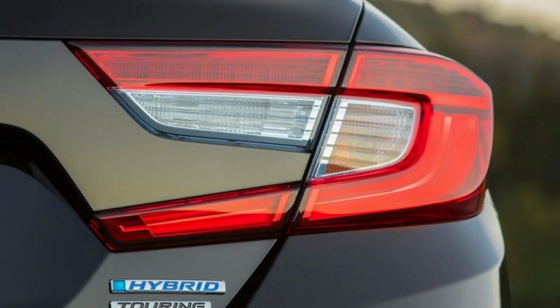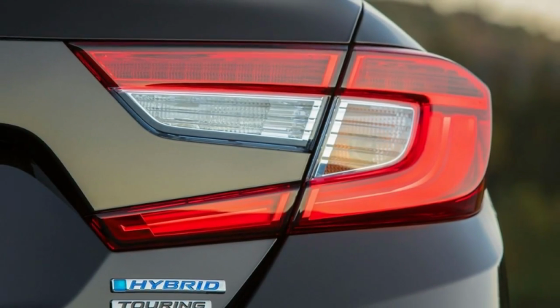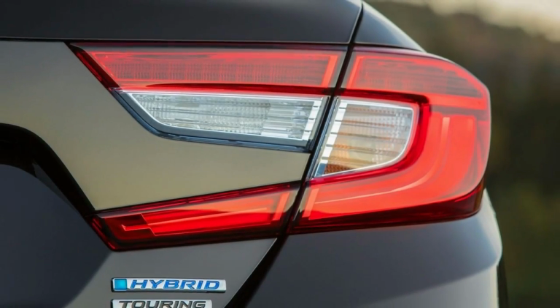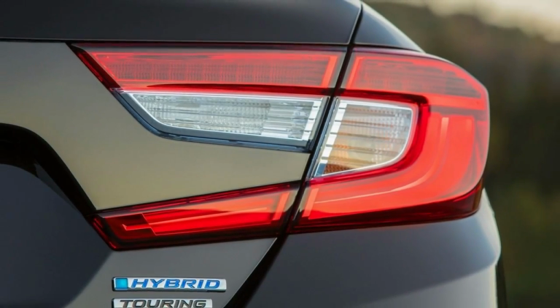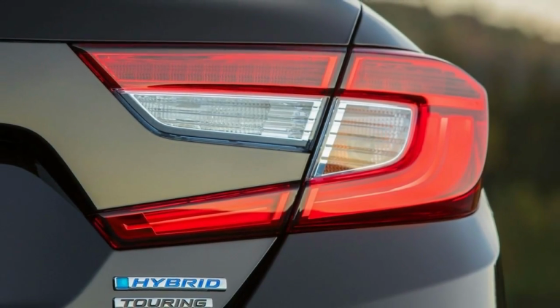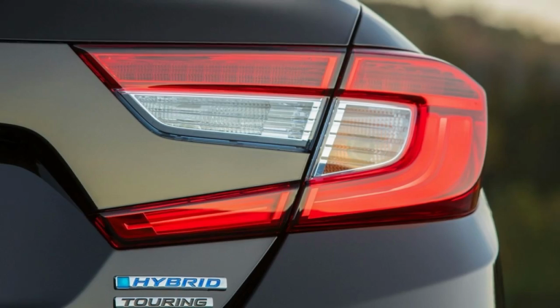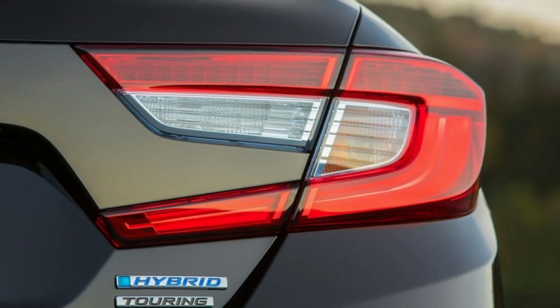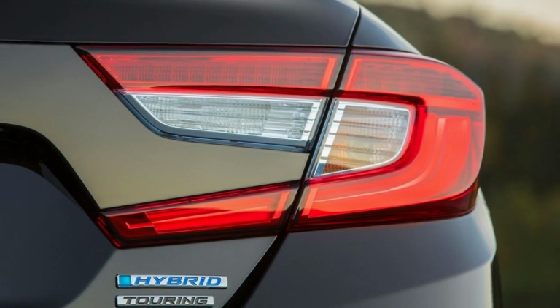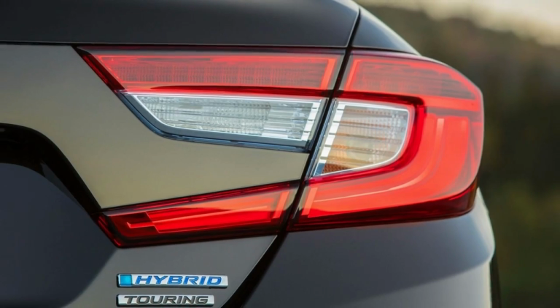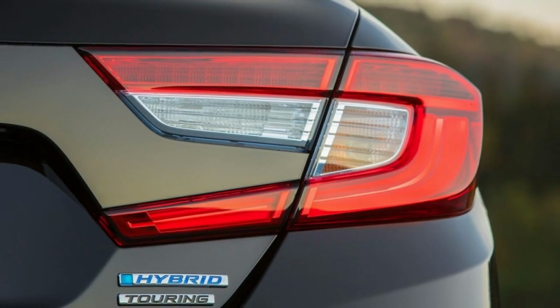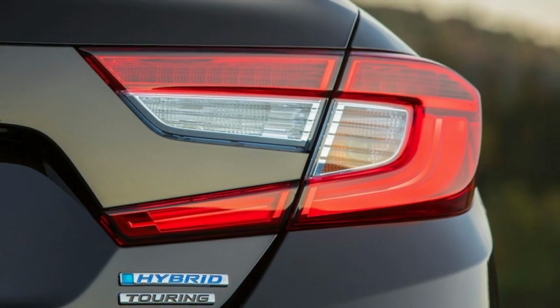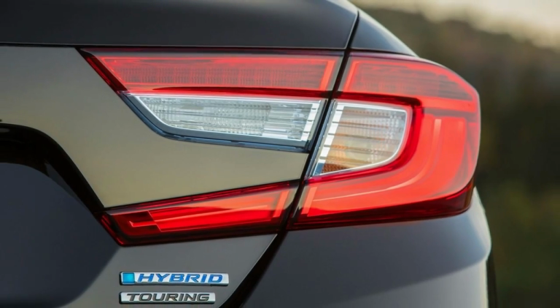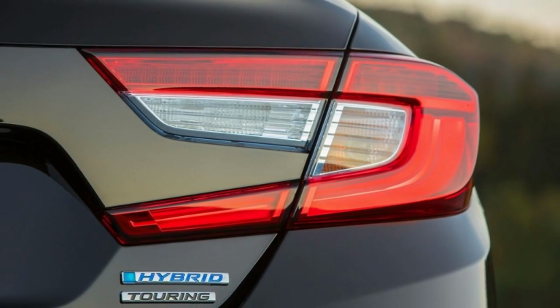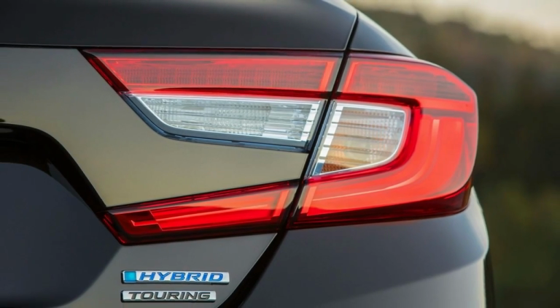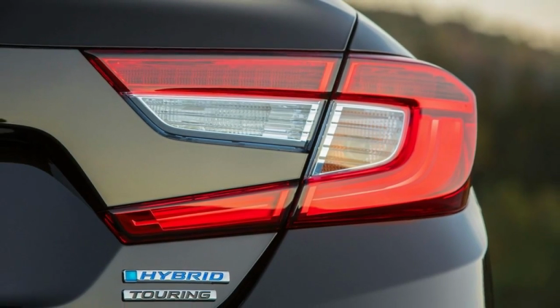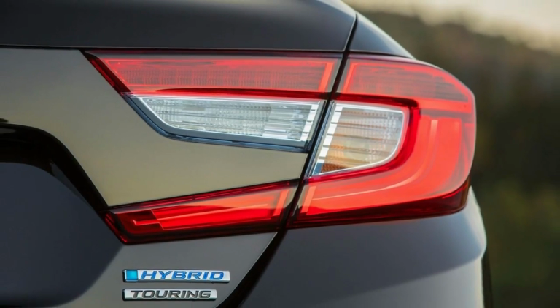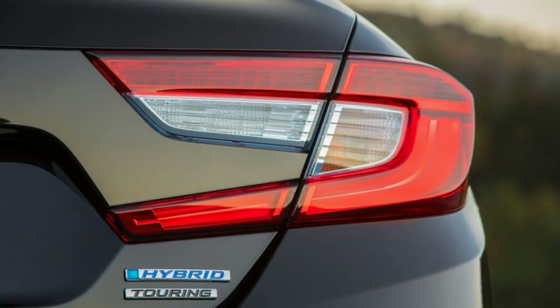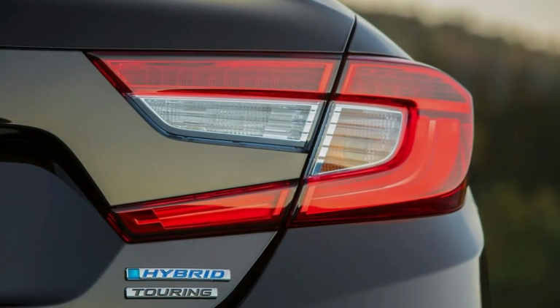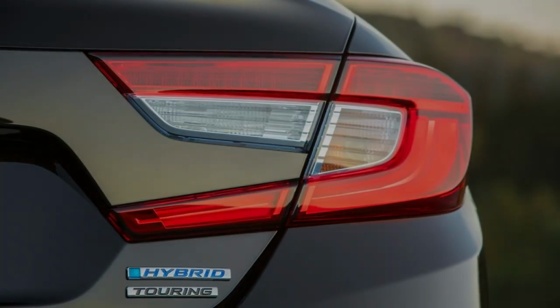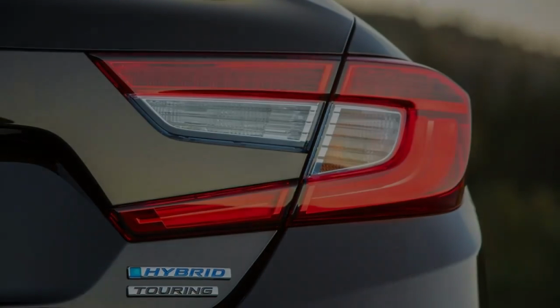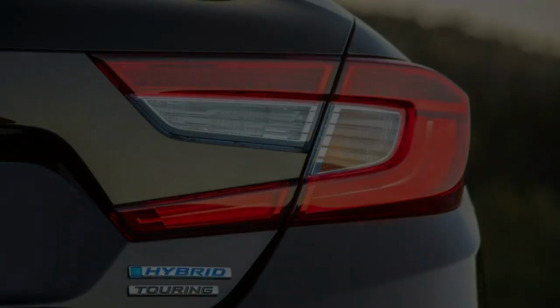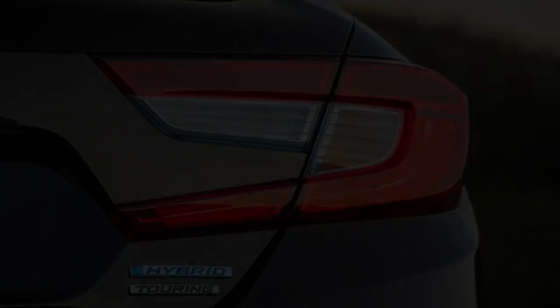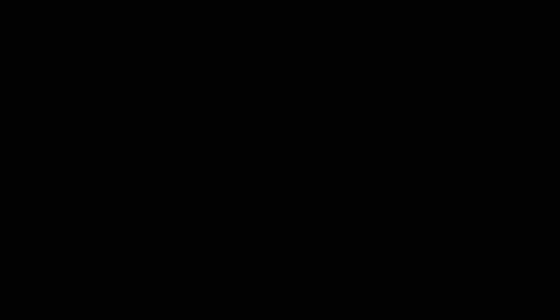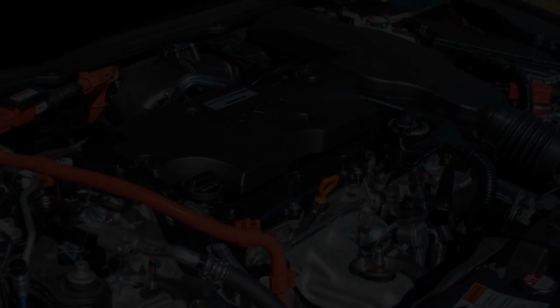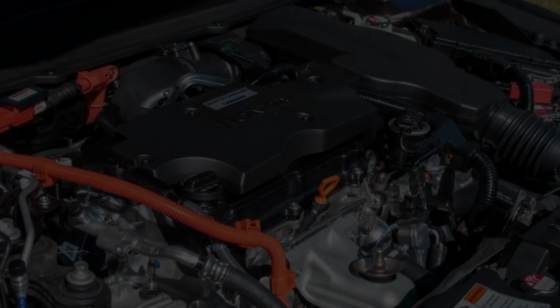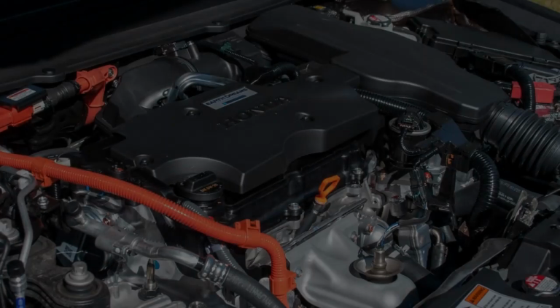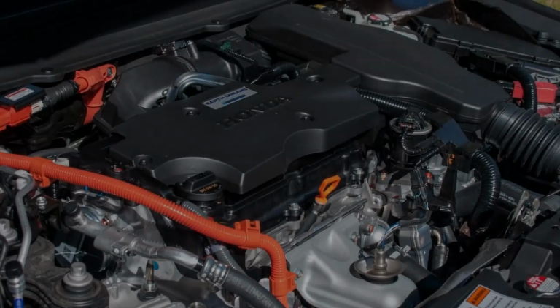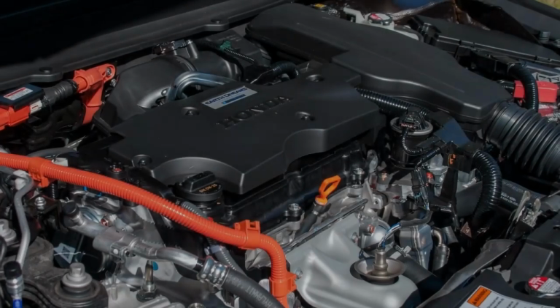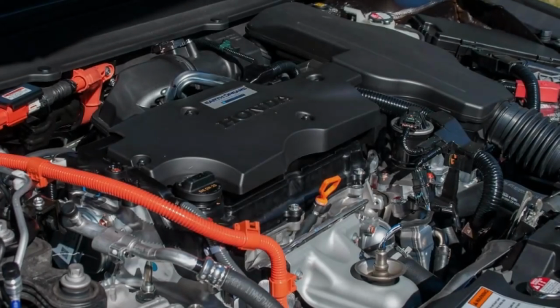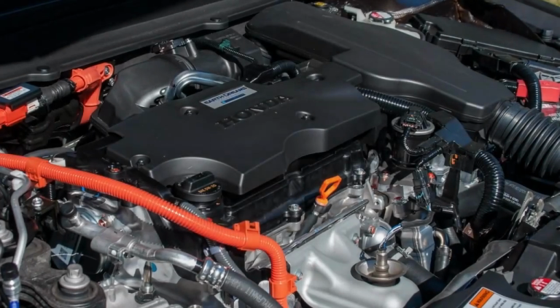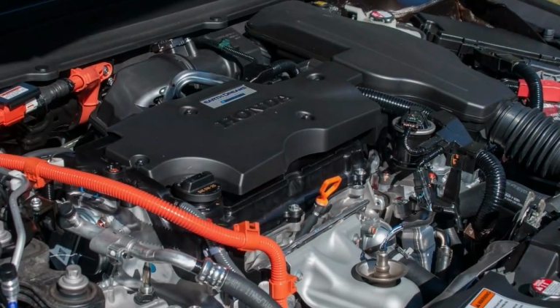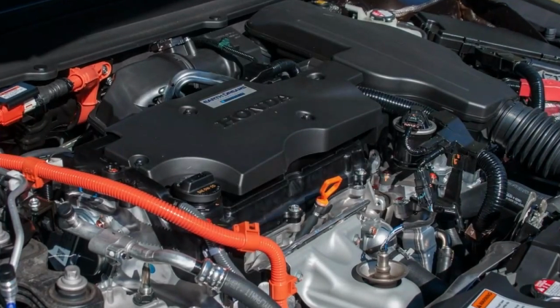Look for the 2018 Honda Accord Hybrid to reach dealerships before the end of the year.